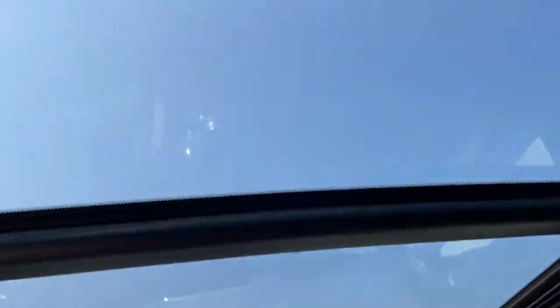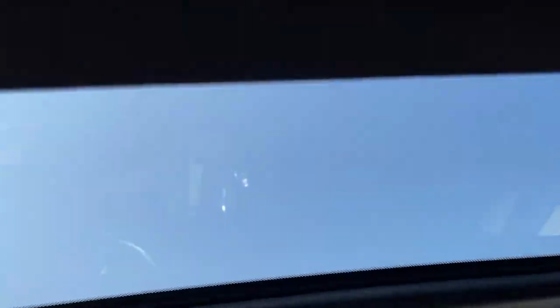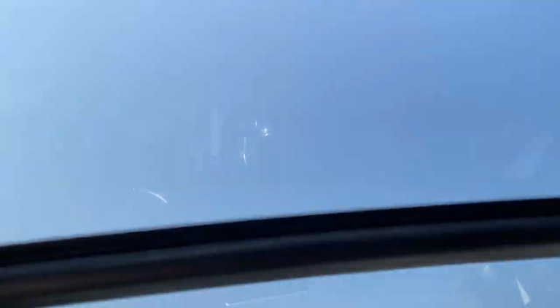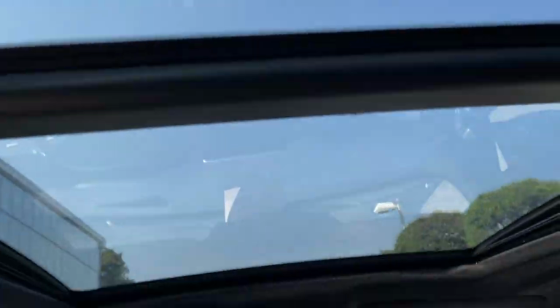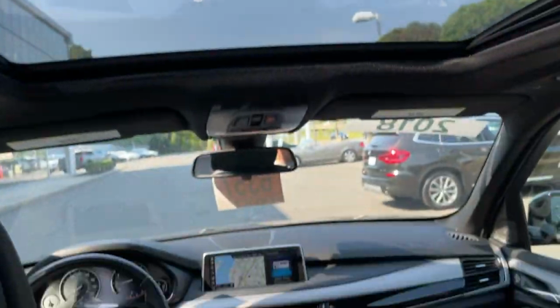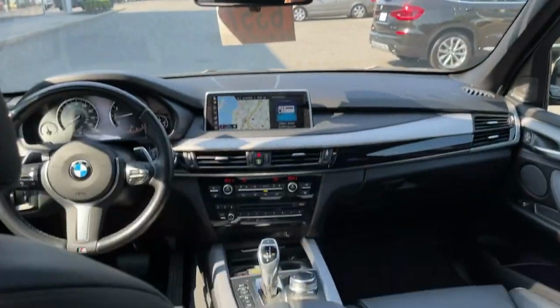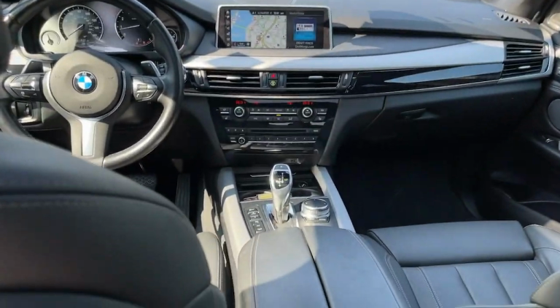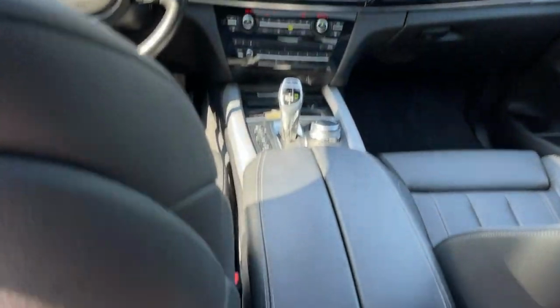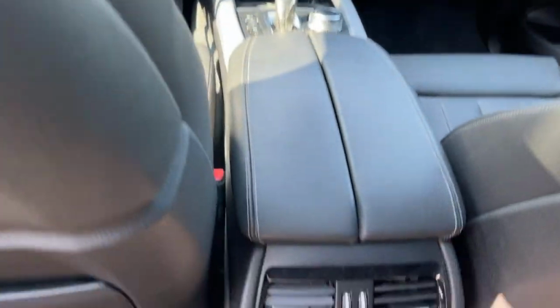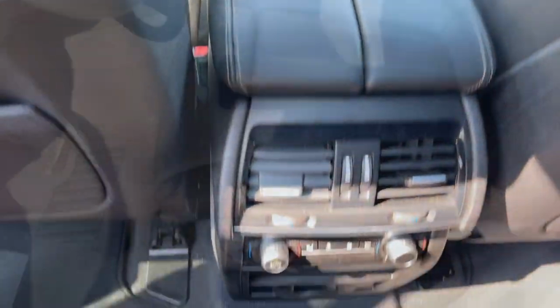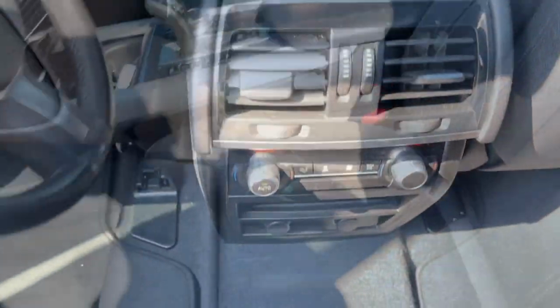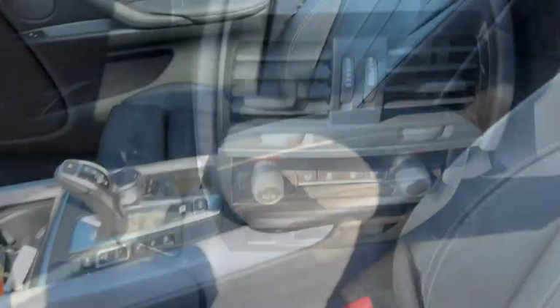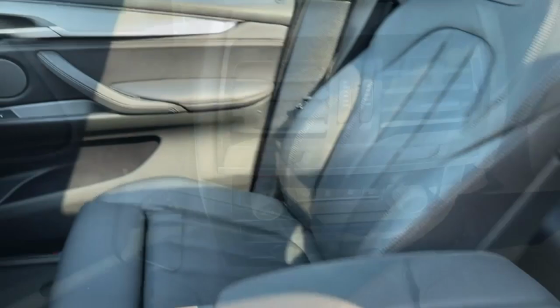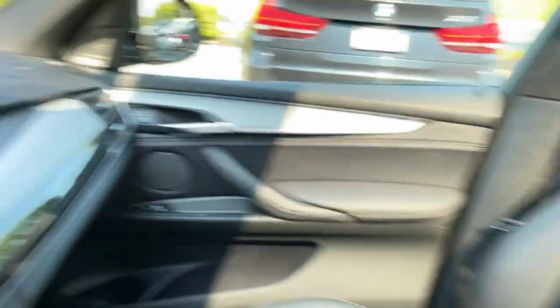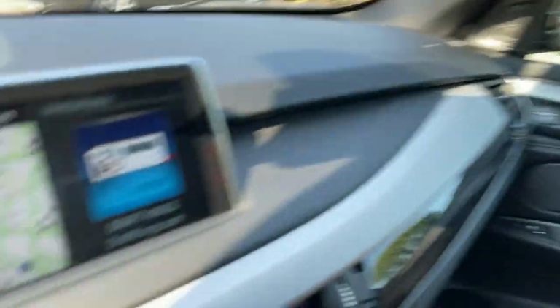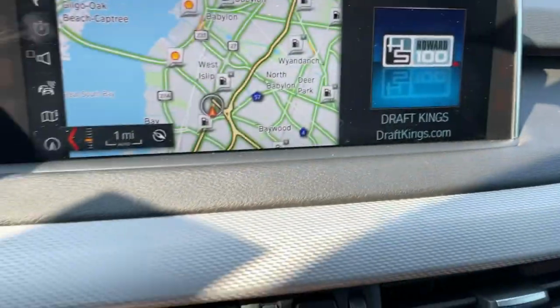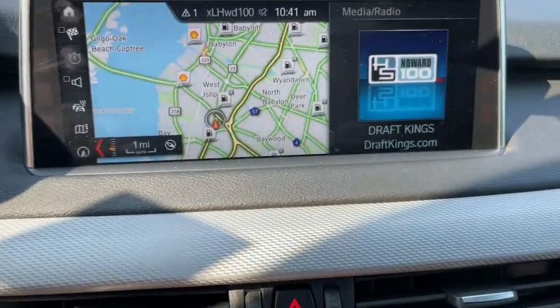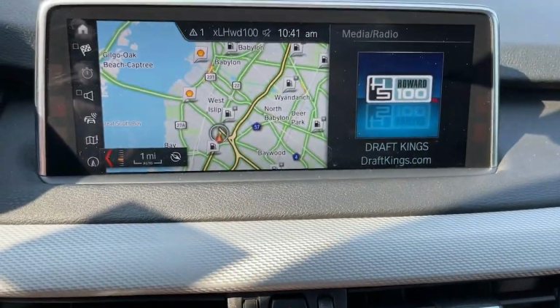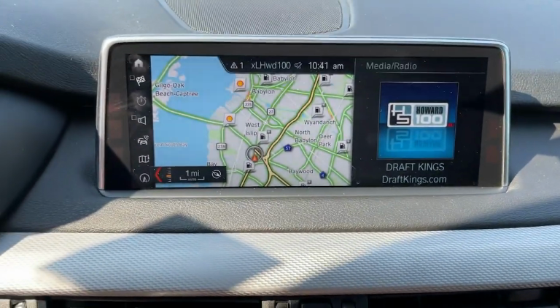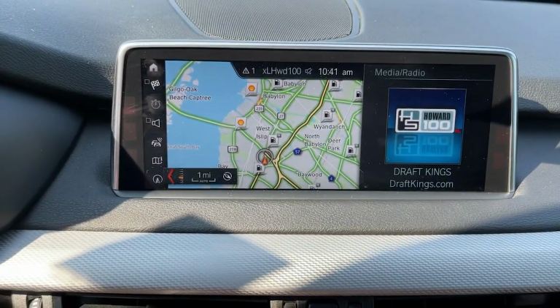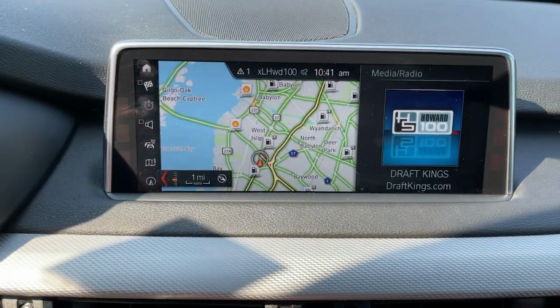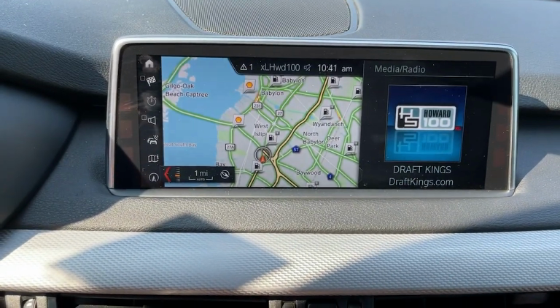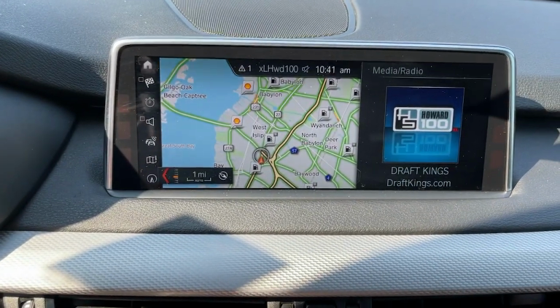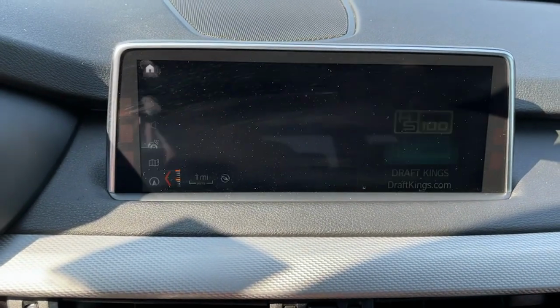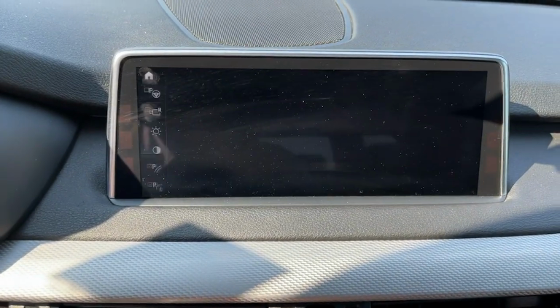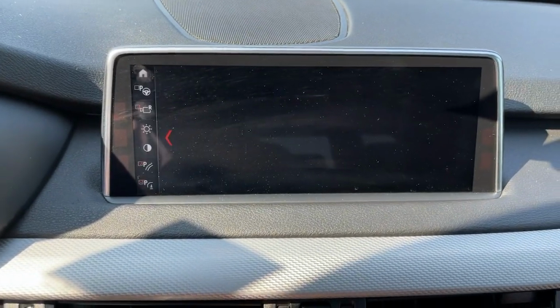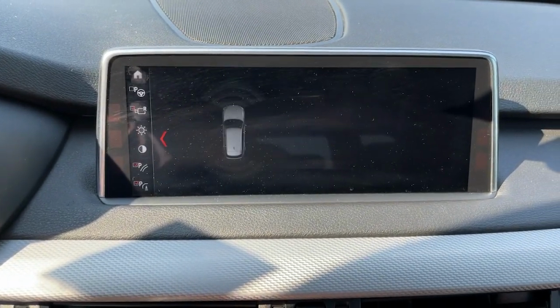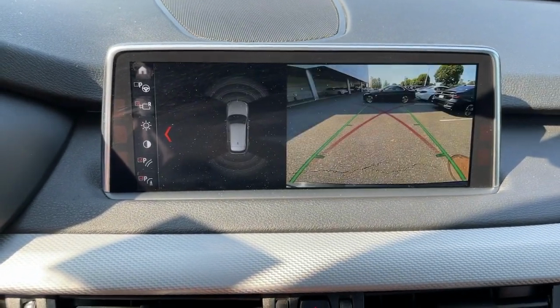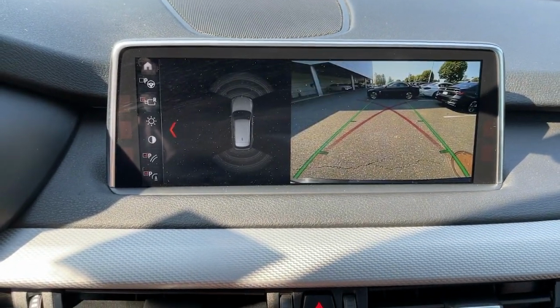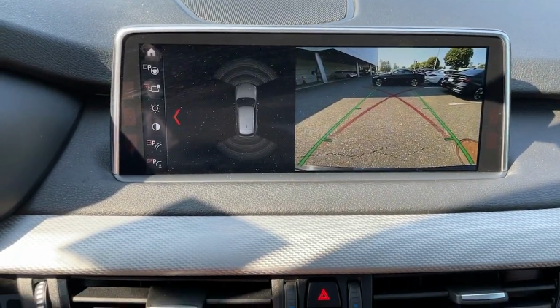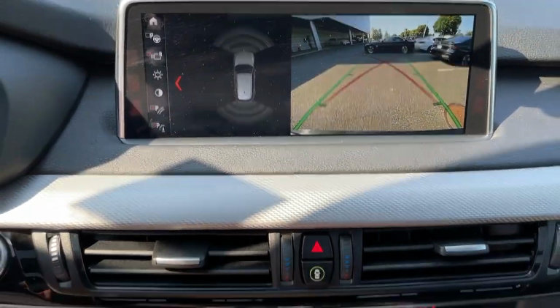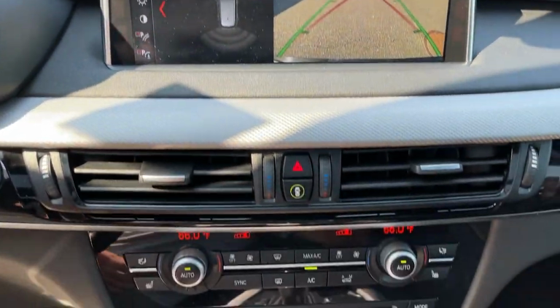It's time to explore your world in the luxury sports utility vehicle that only BMW could have created. Drive the X5.